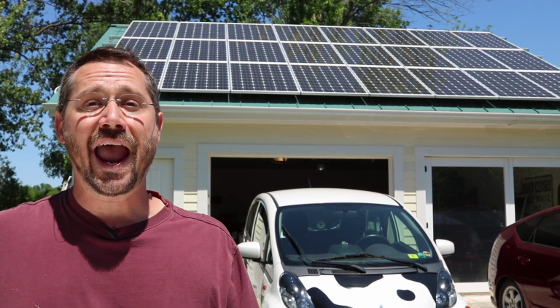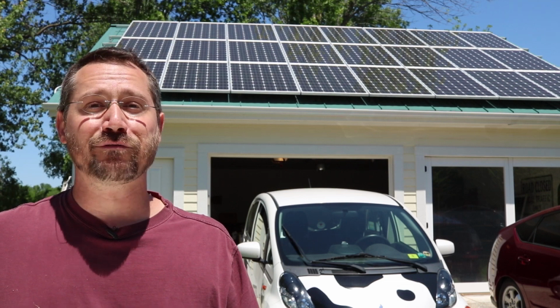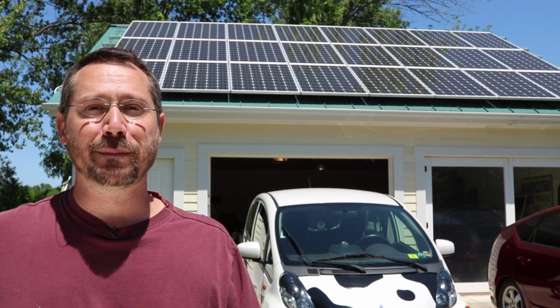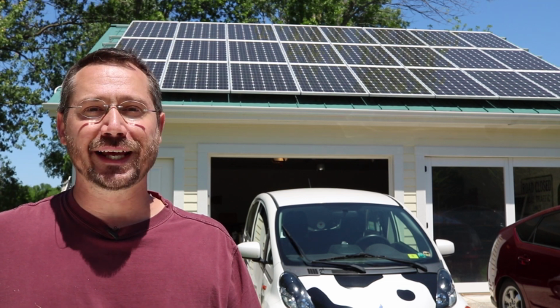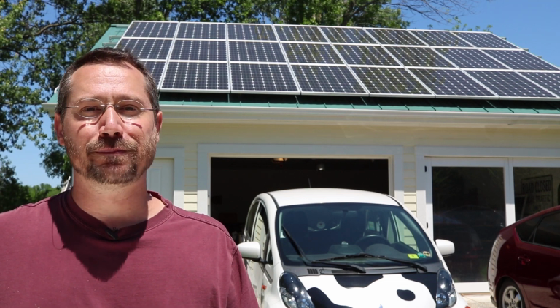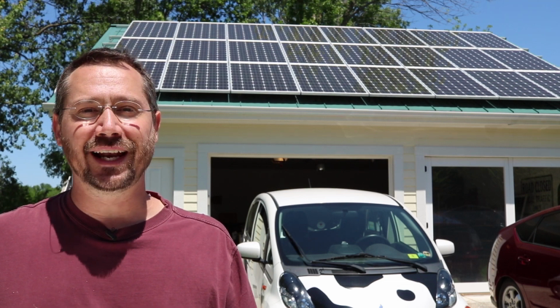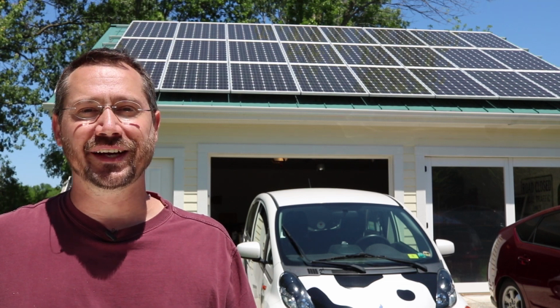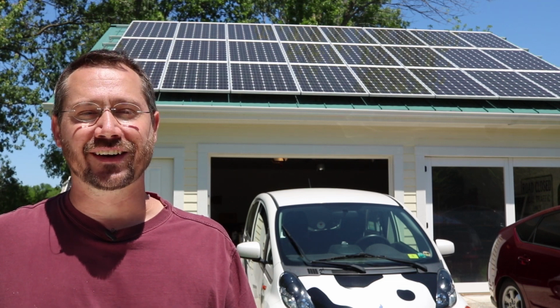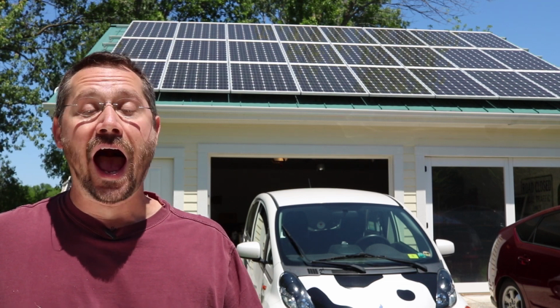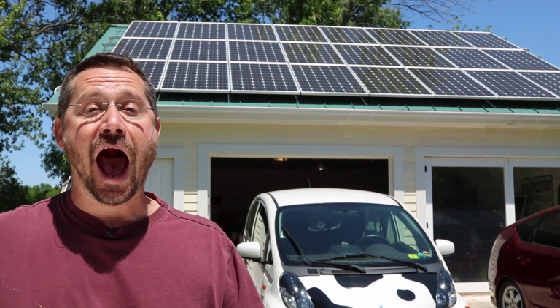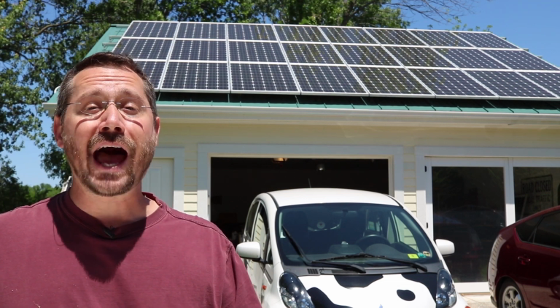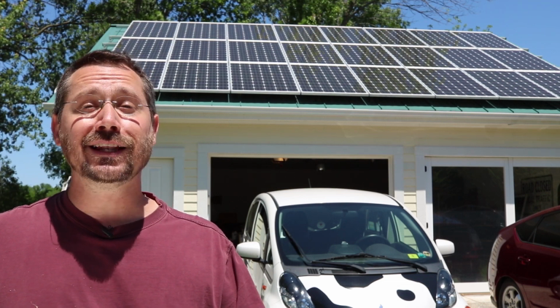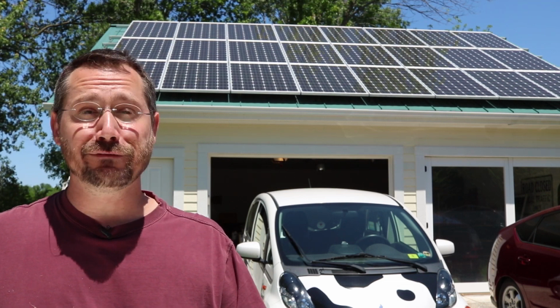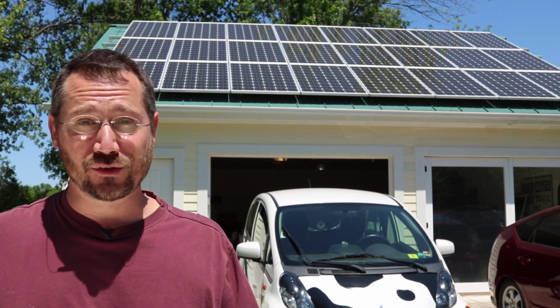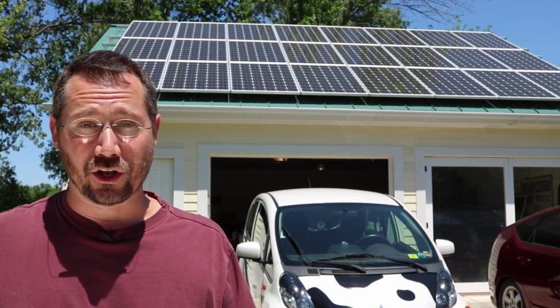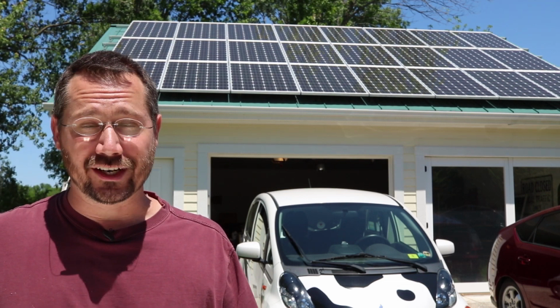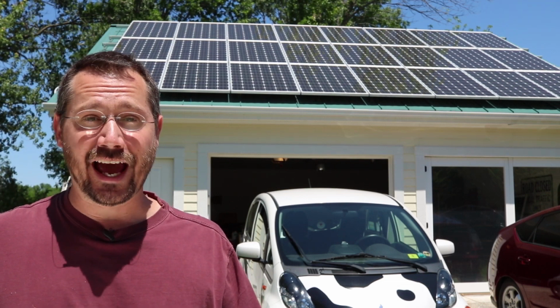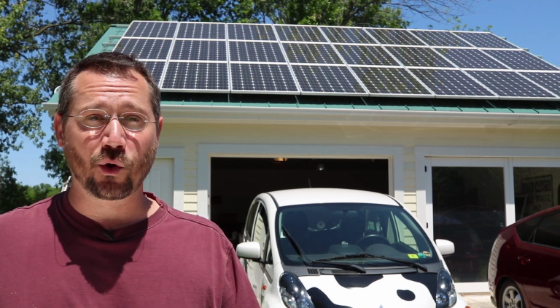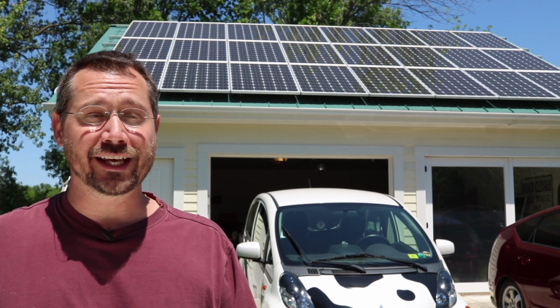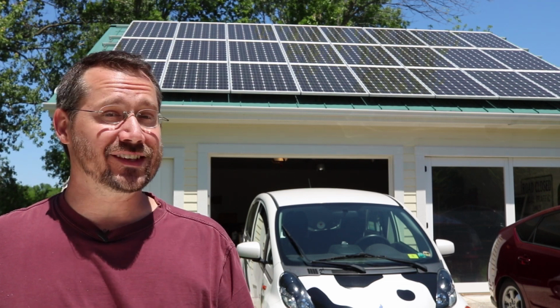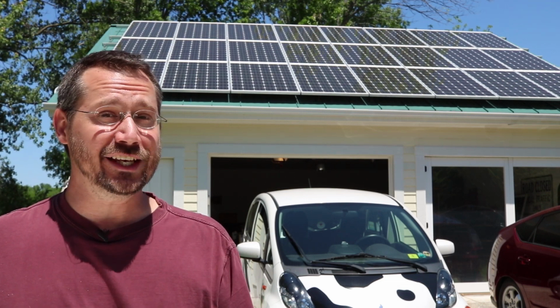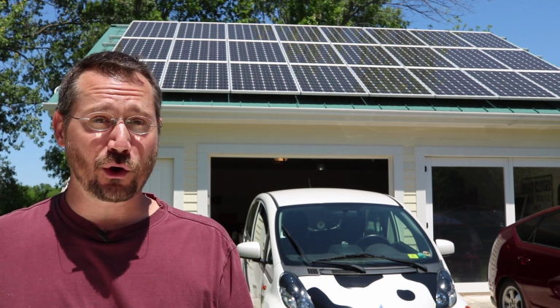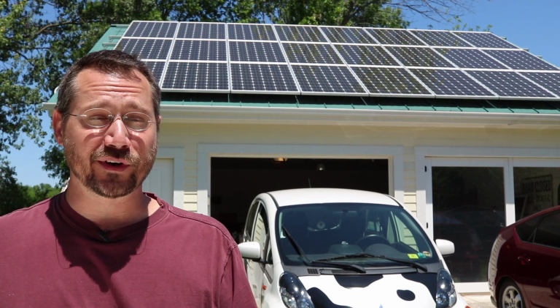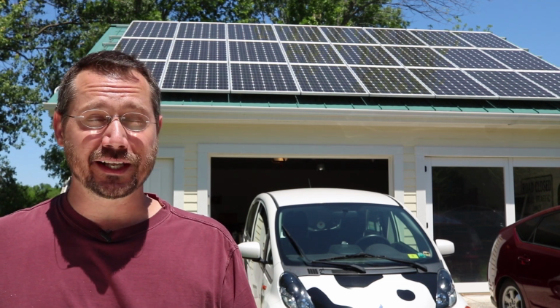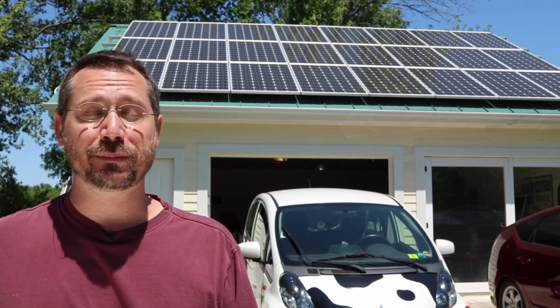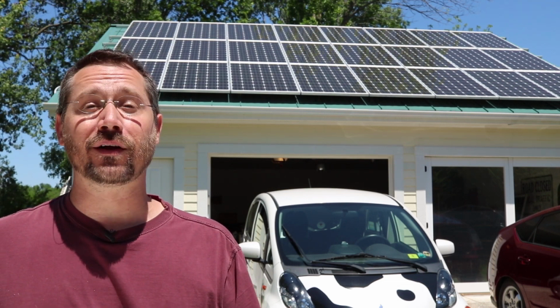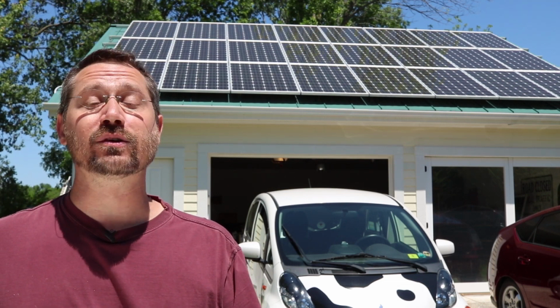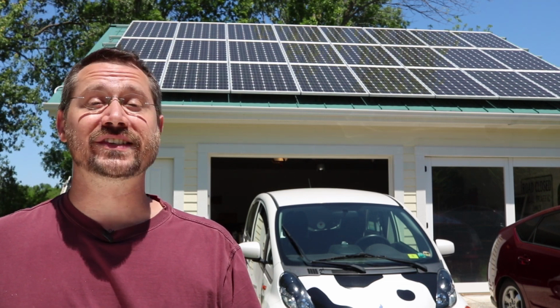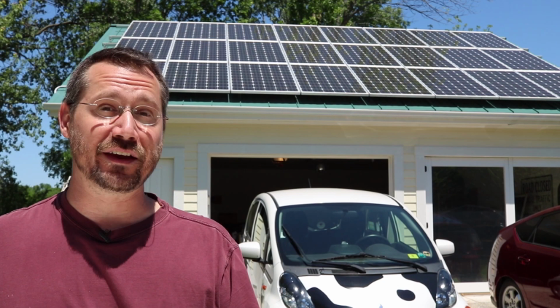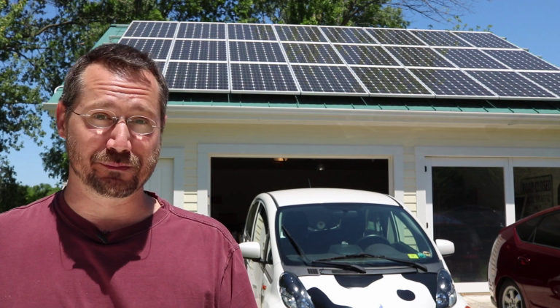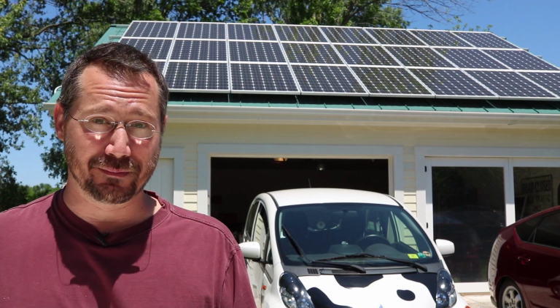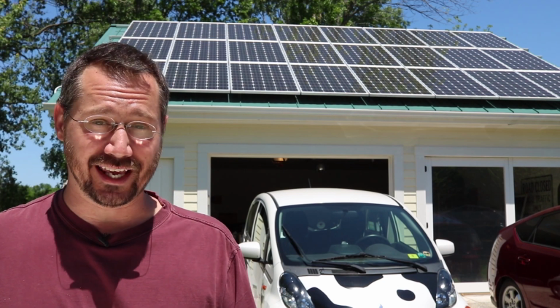Hey everybody, it's Ben here. I love solar. Not only is it eco-friendly, but it also saves me money.